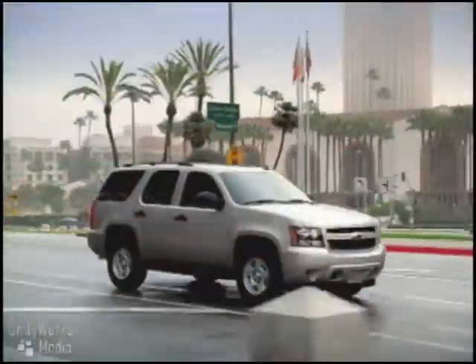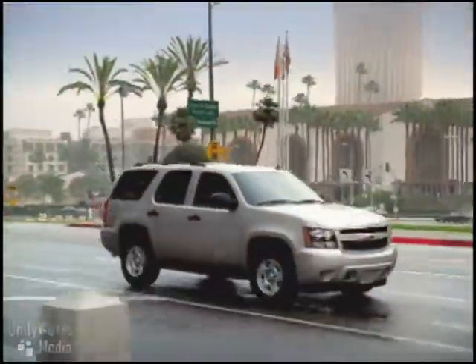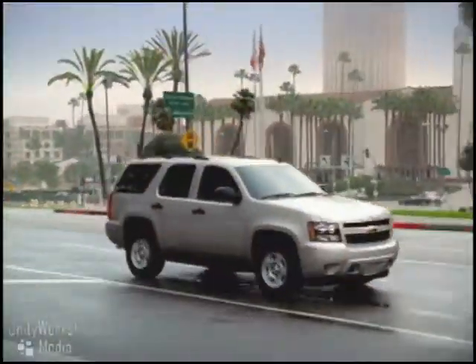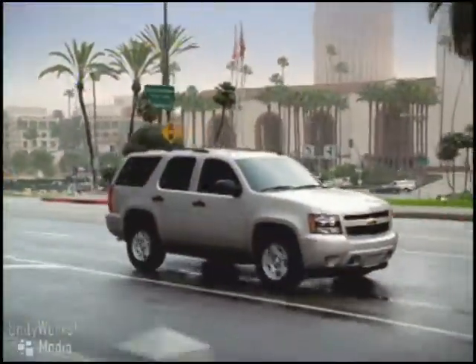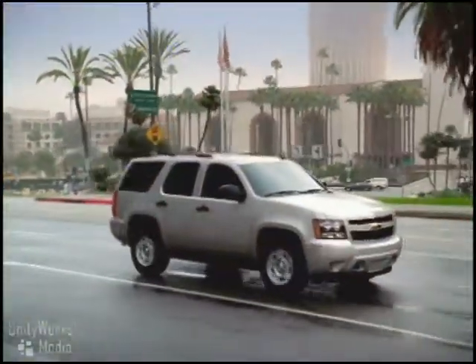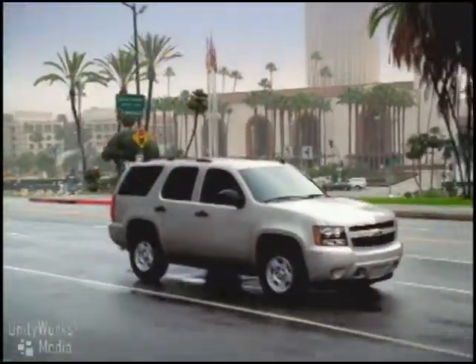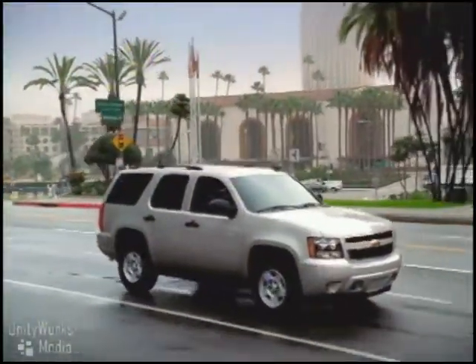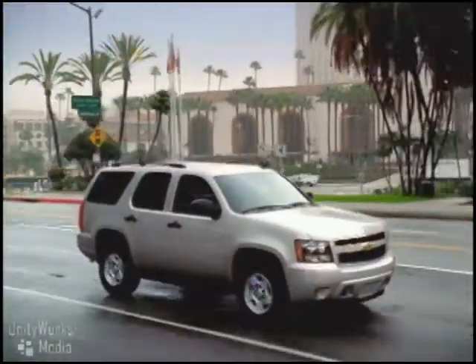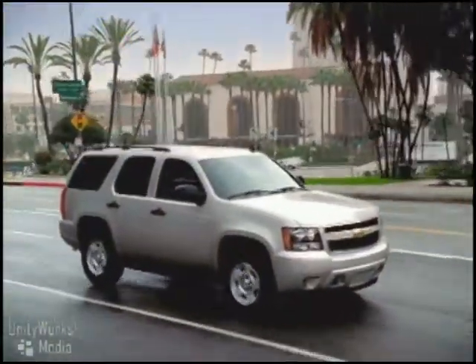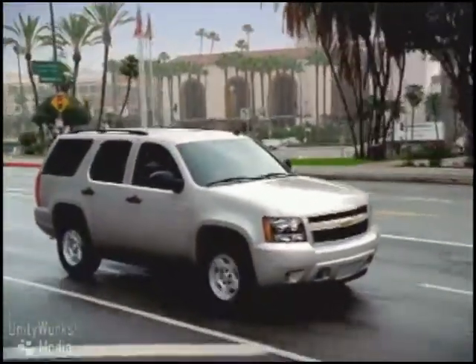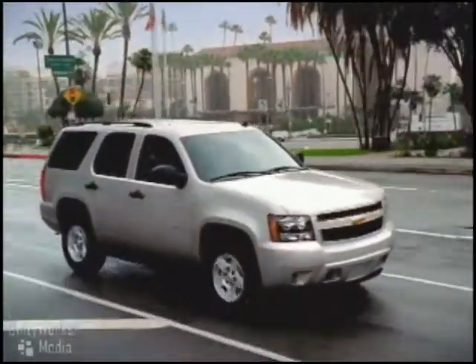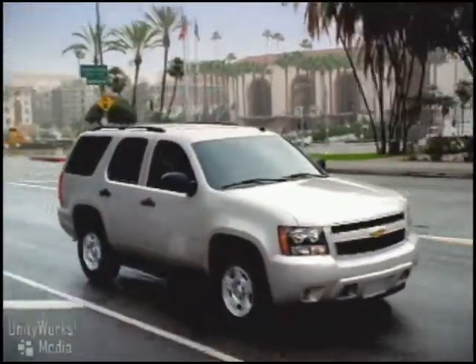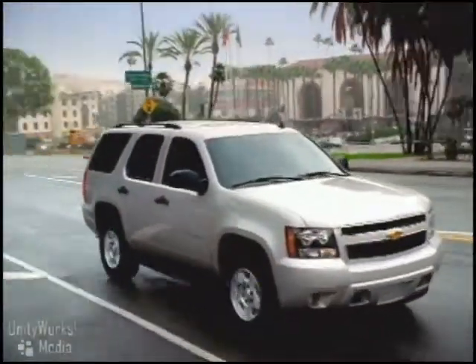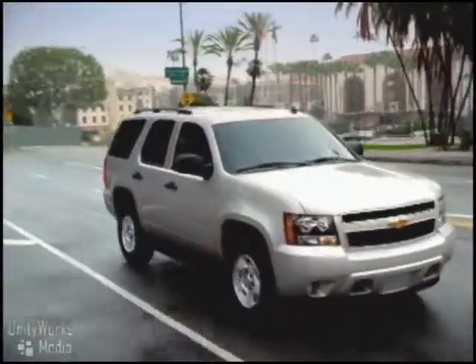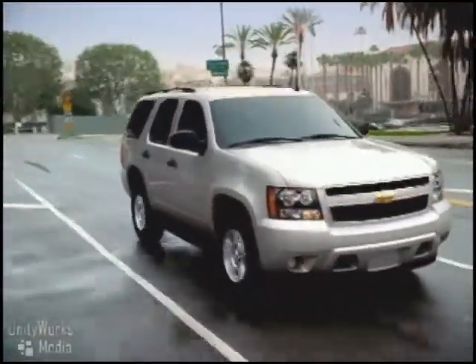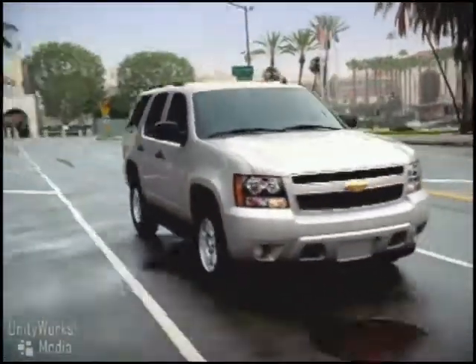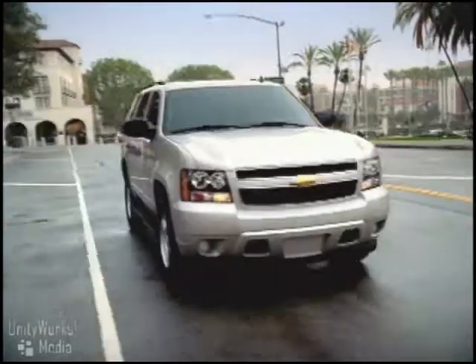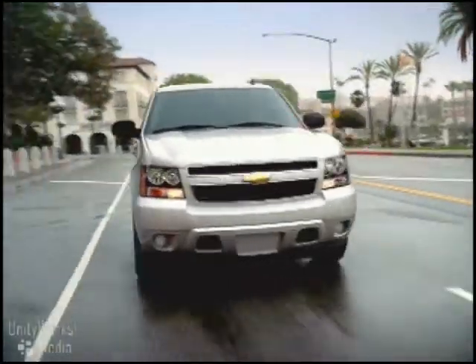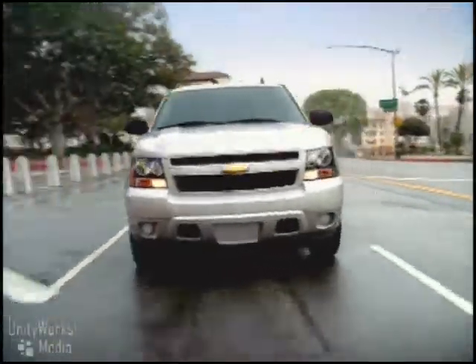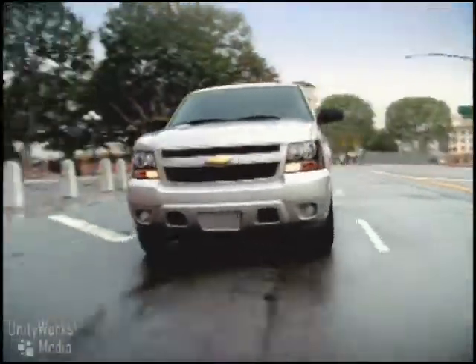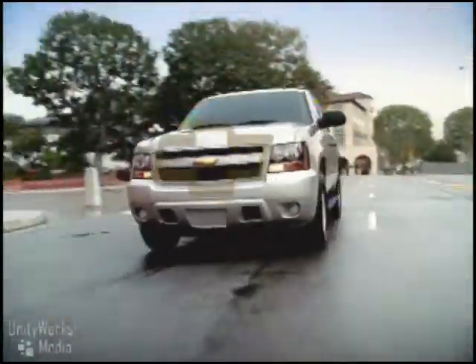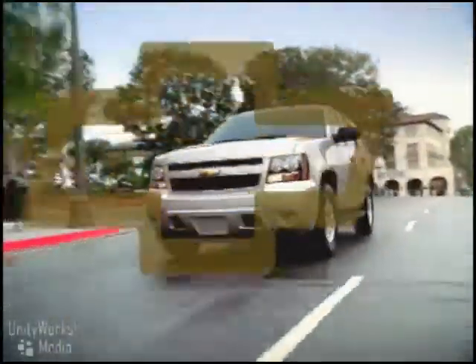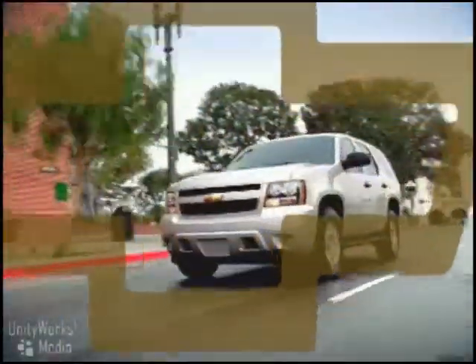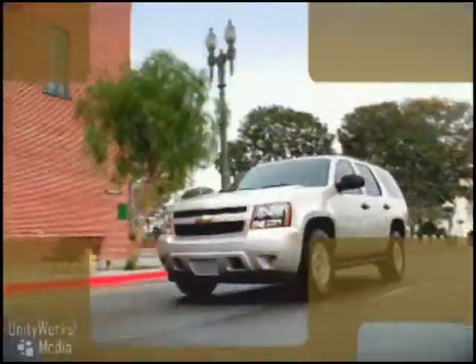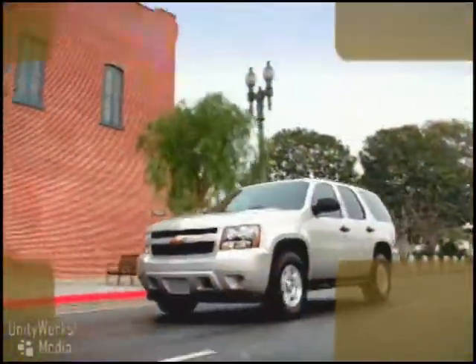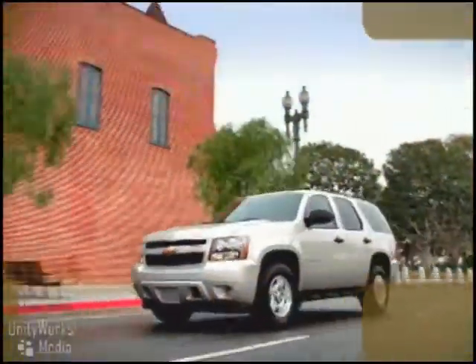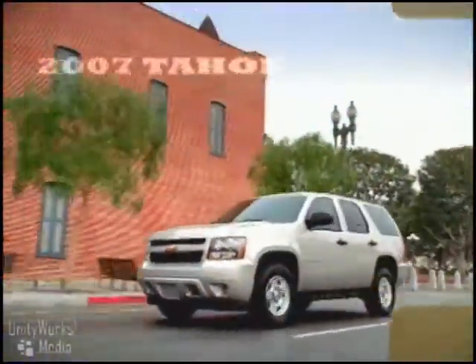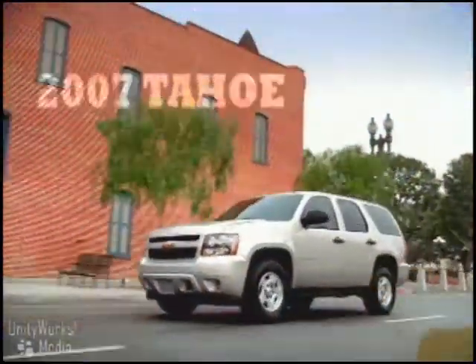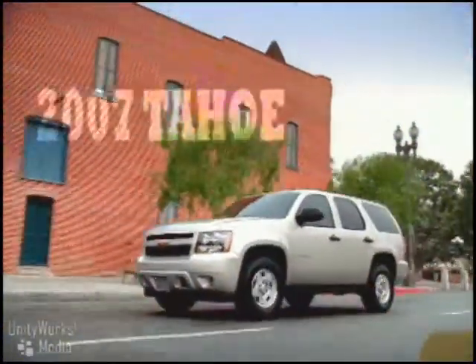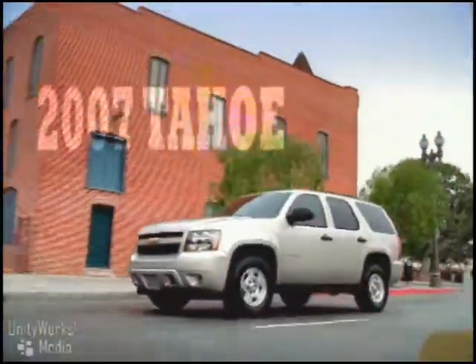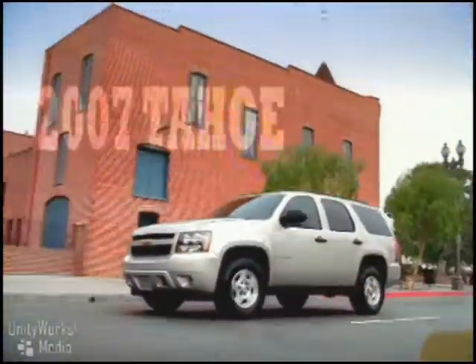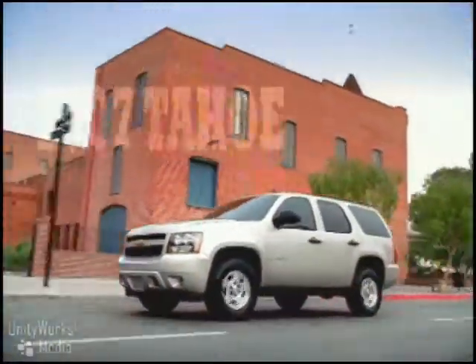An SUV that is smooth, strong, quiet, and comfortable. Perfect for those who need one vehicle to fit family, work, and play.